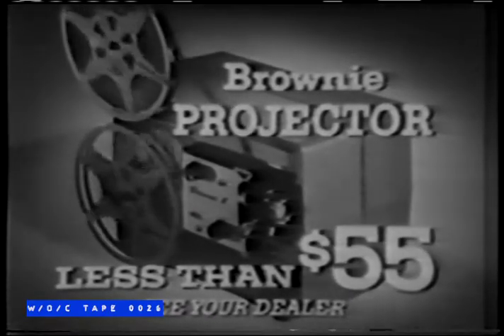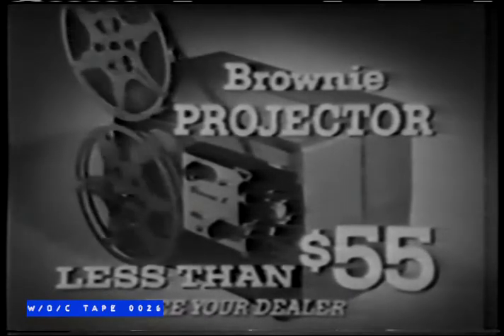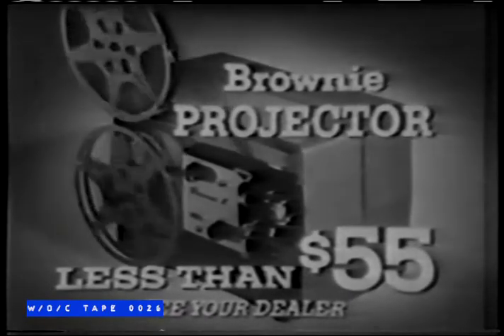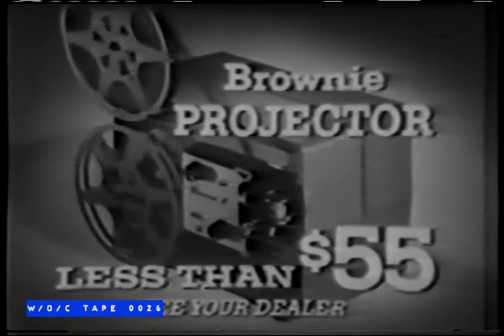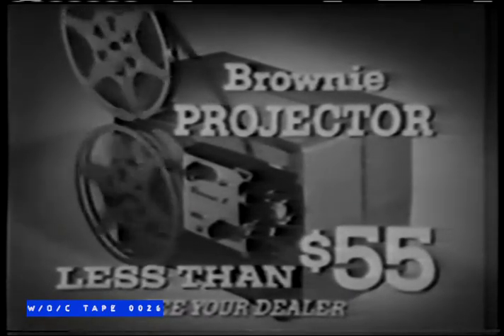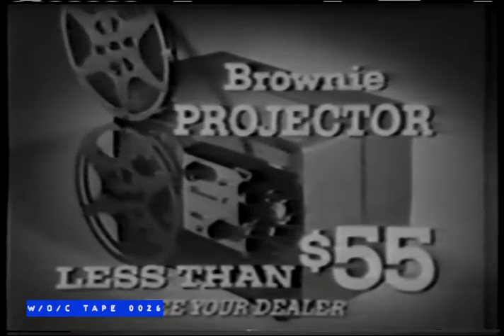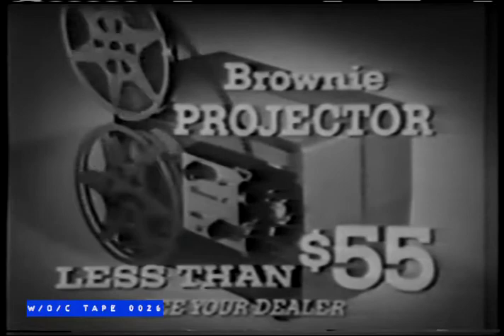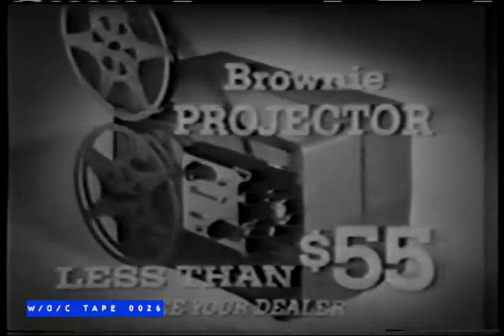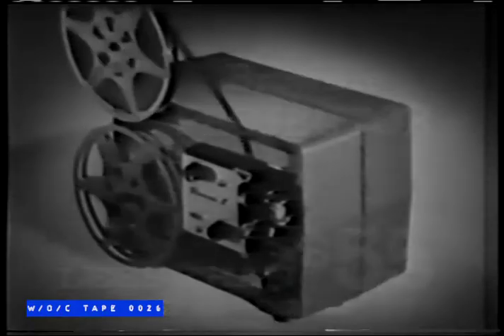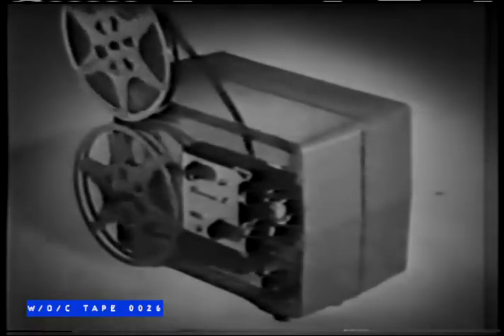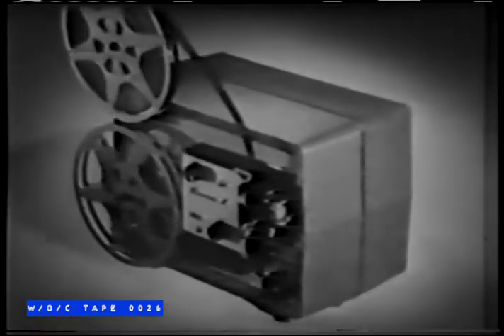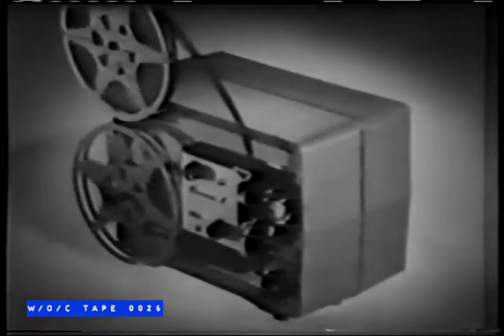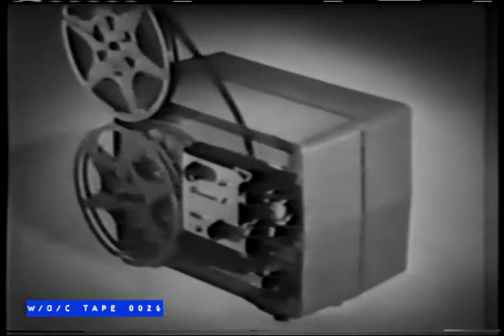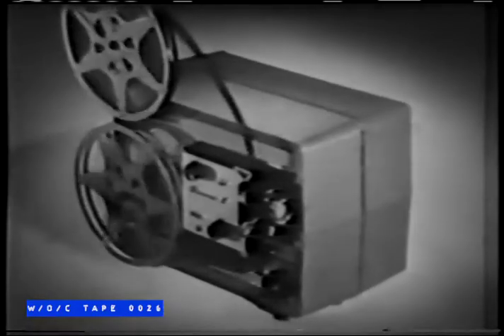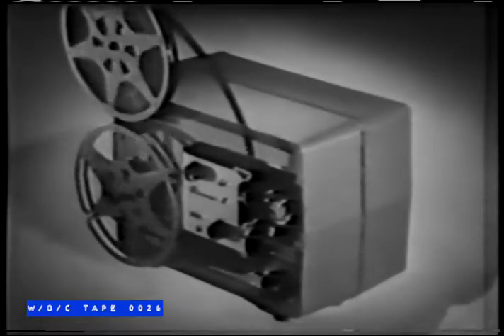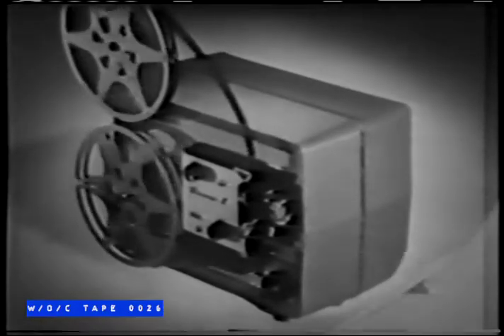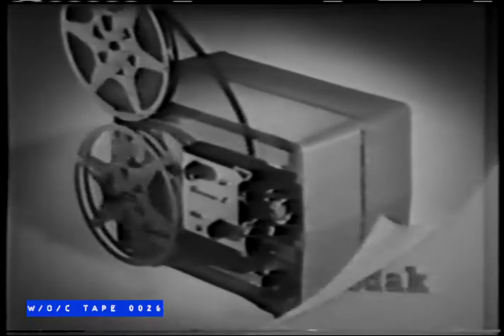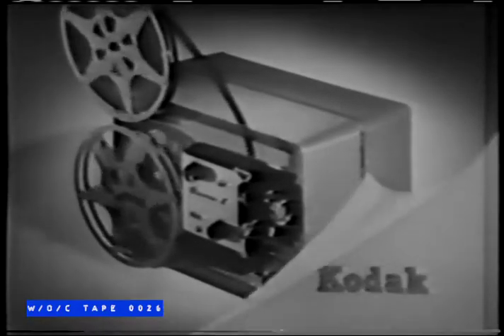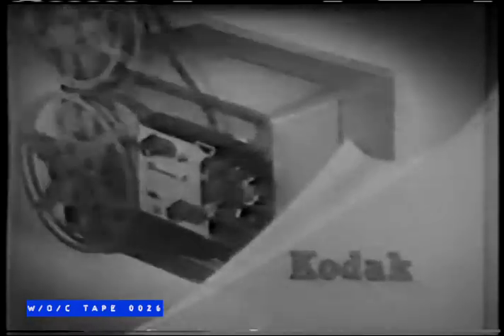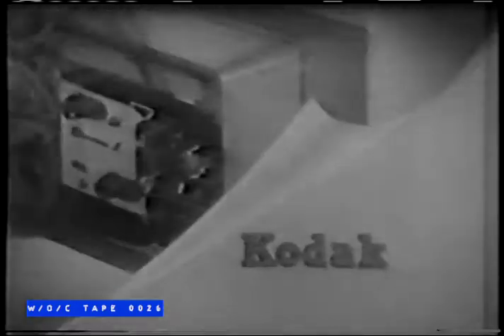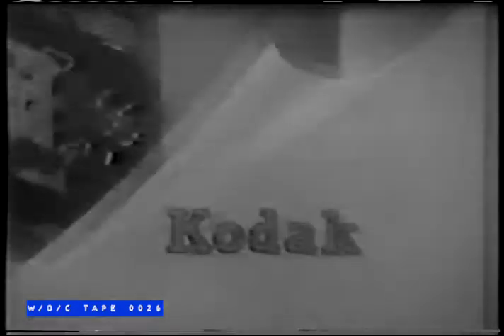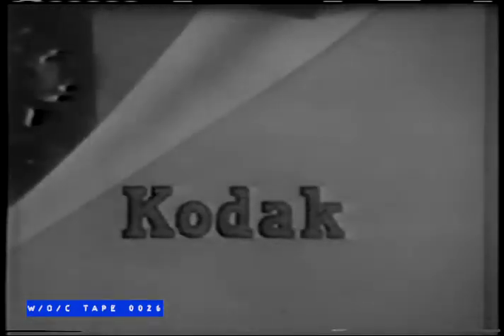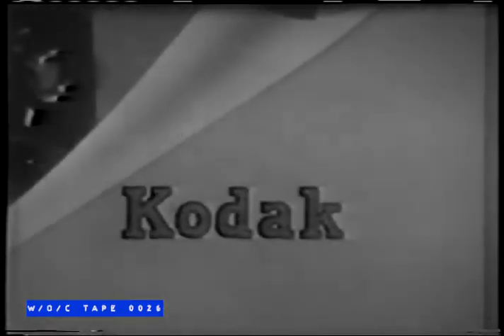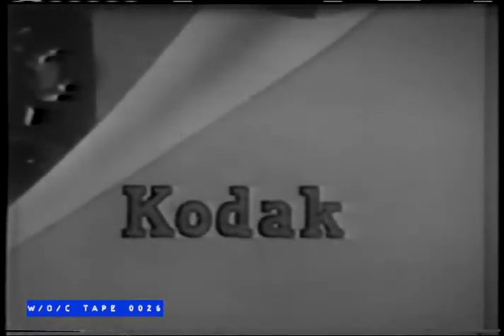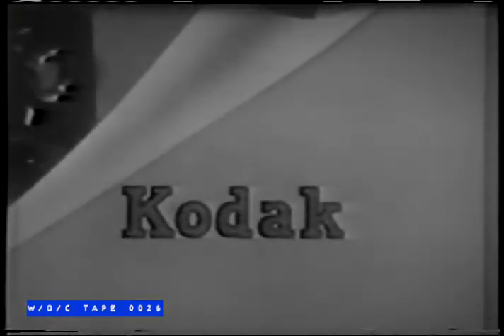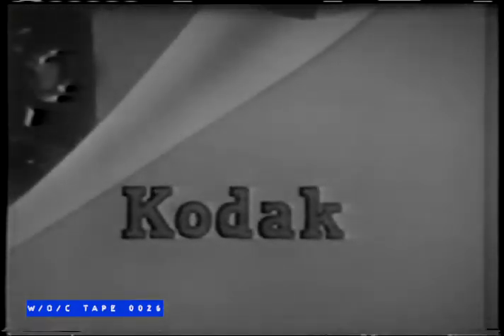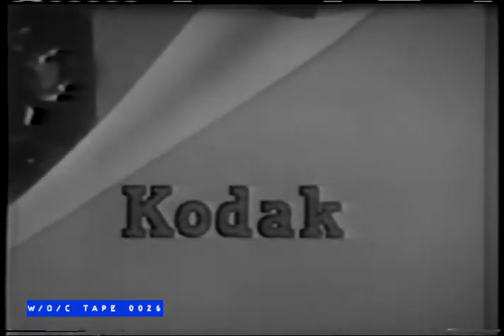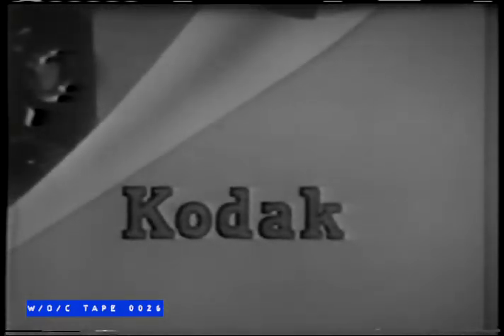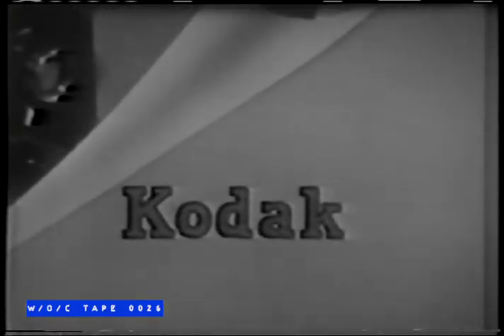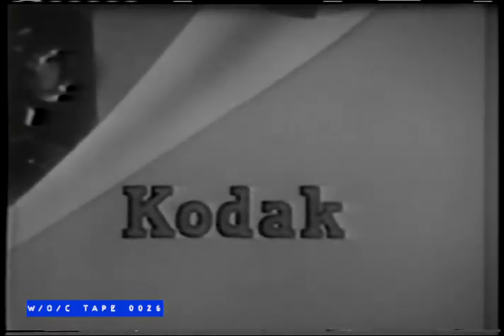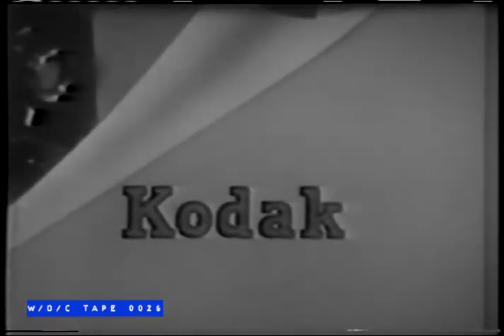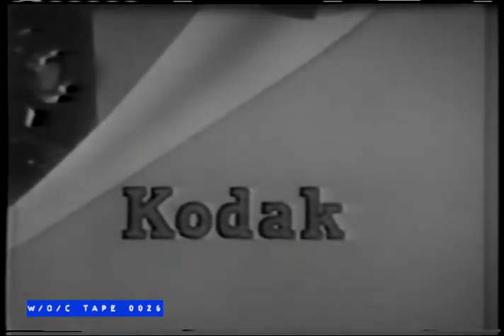A Brownie projector makes an ideal gift. And the name Kodak means it's the finest you can give.